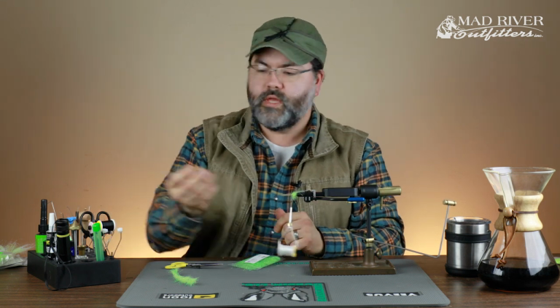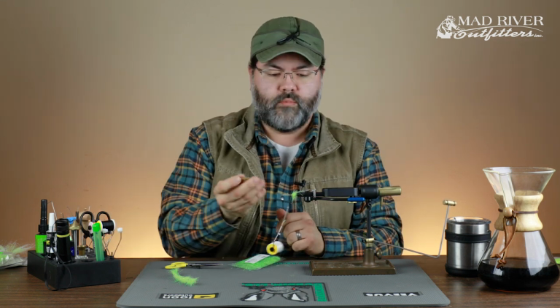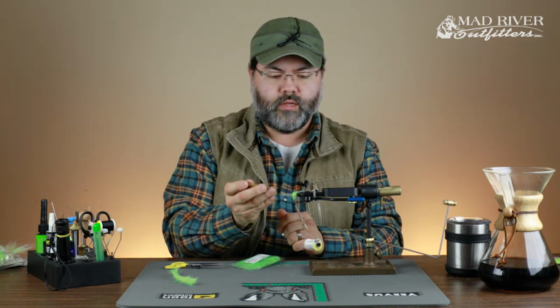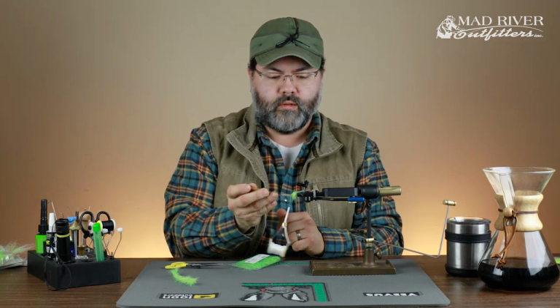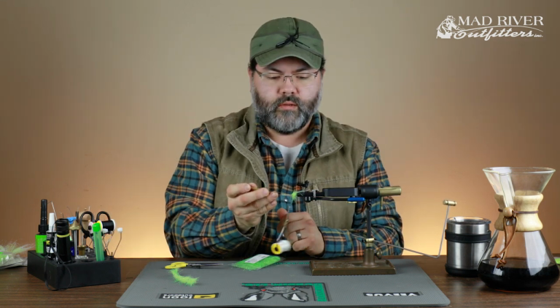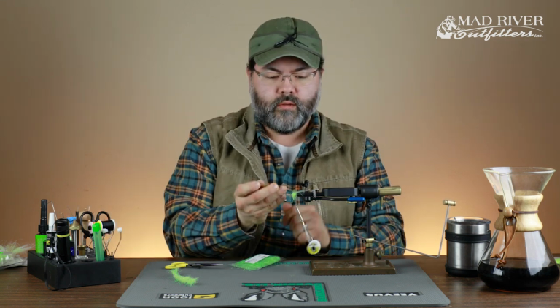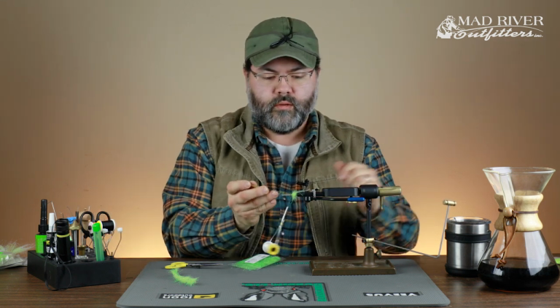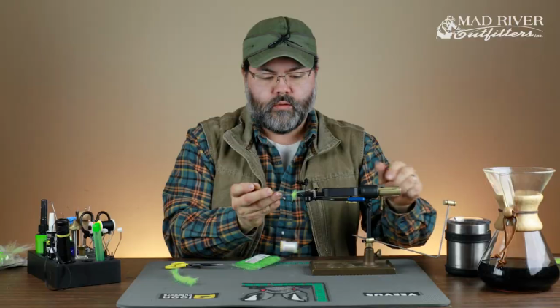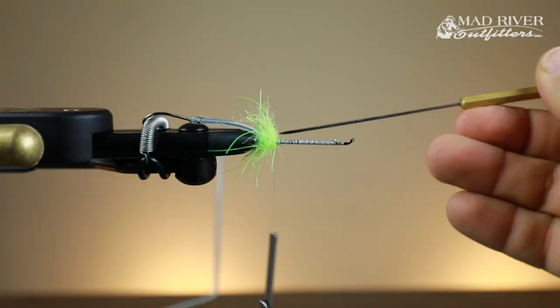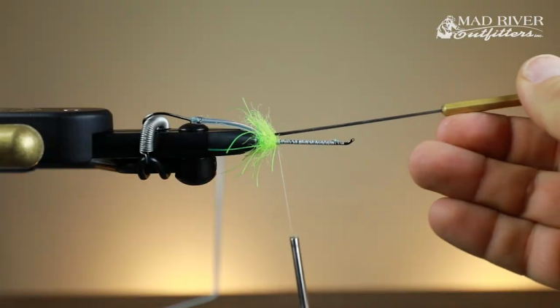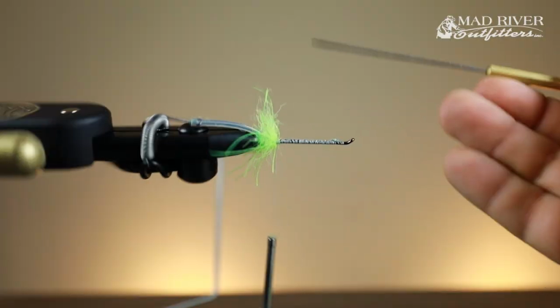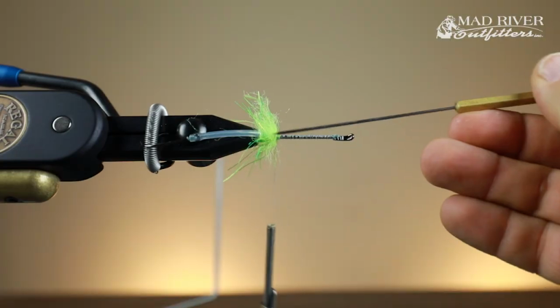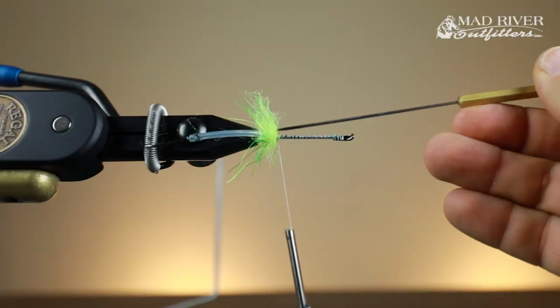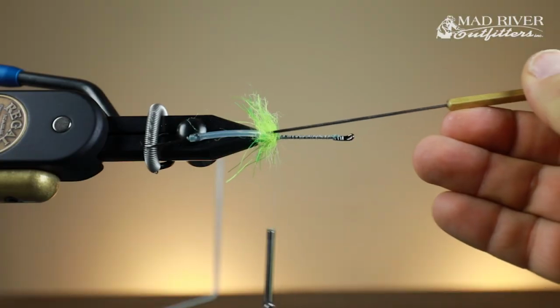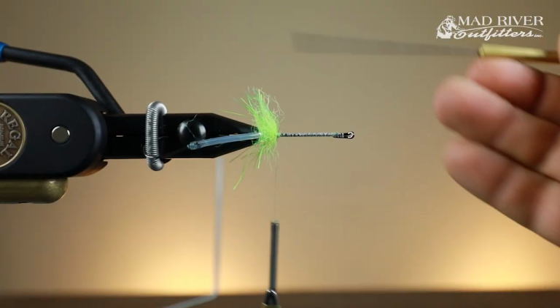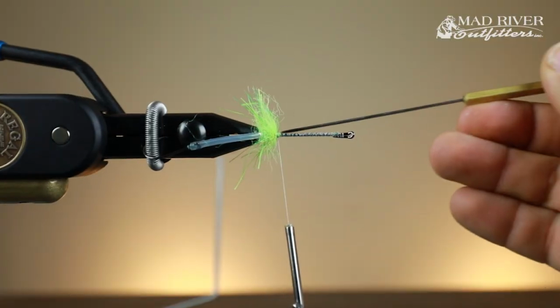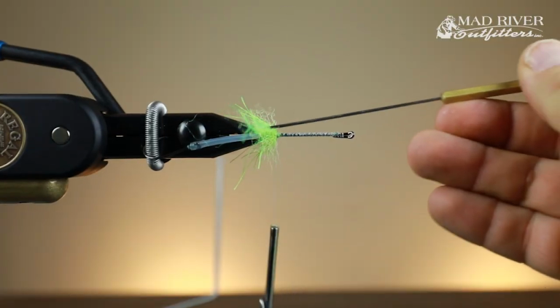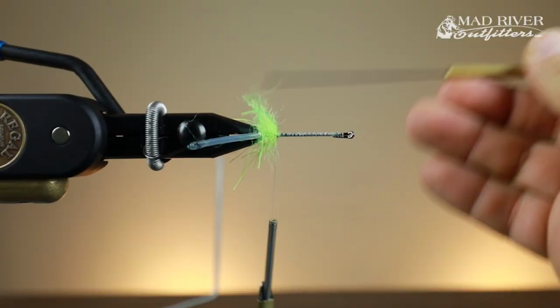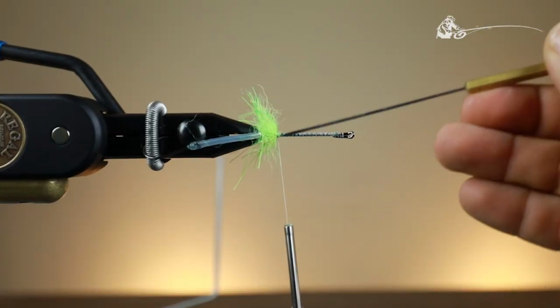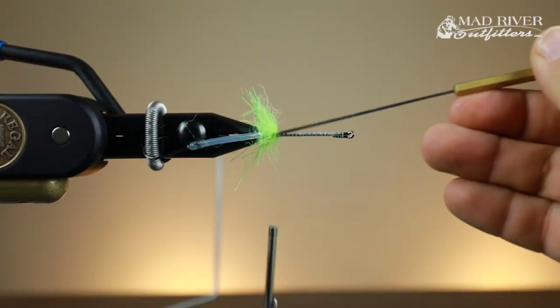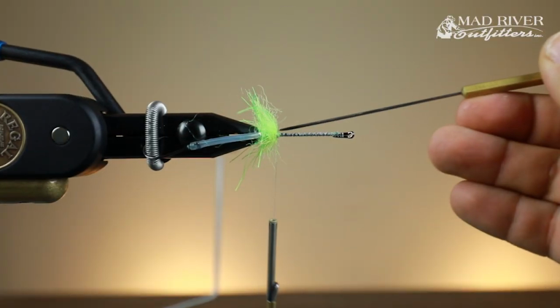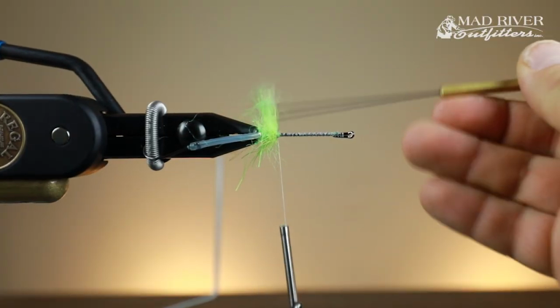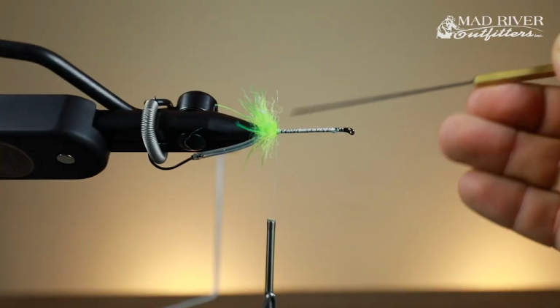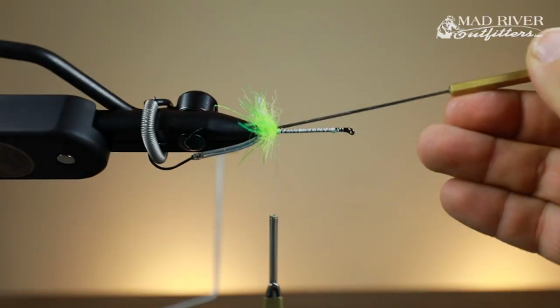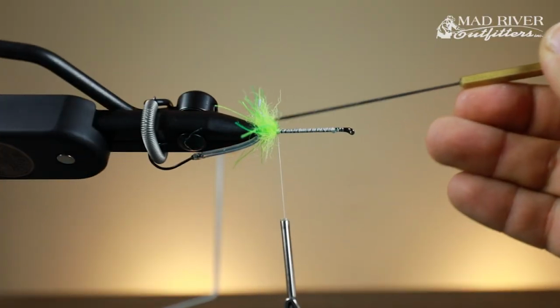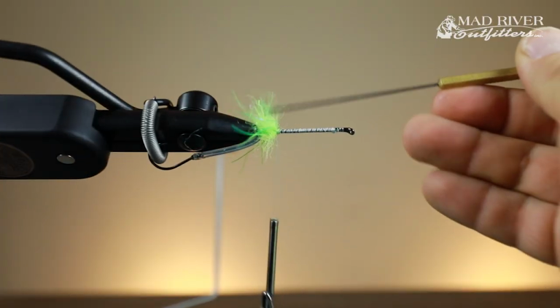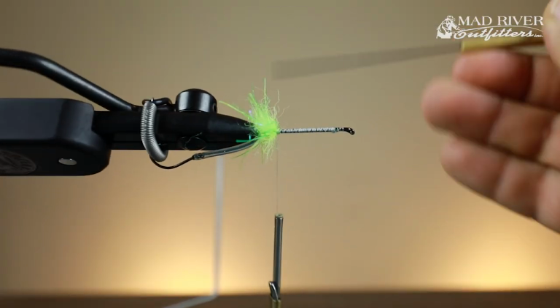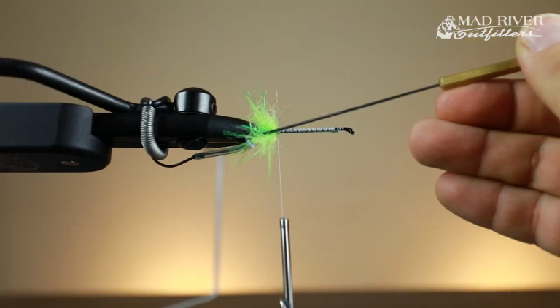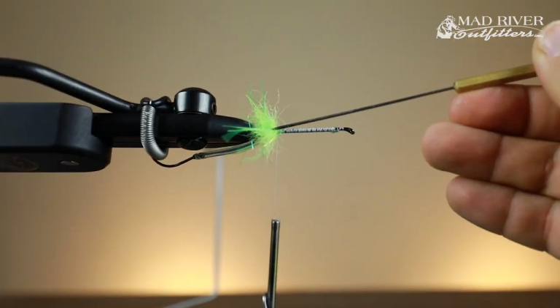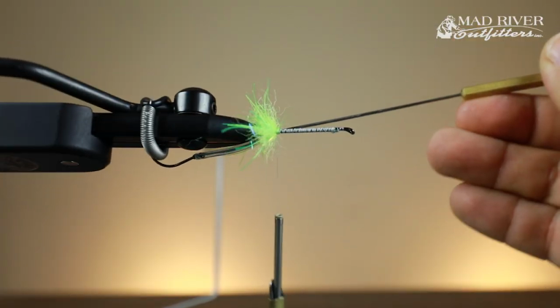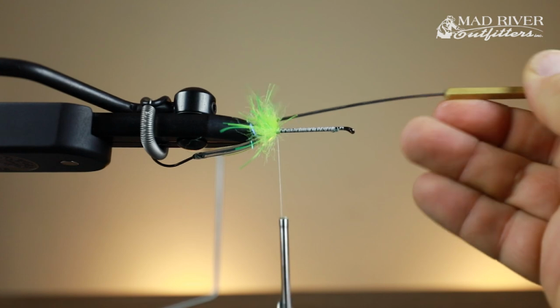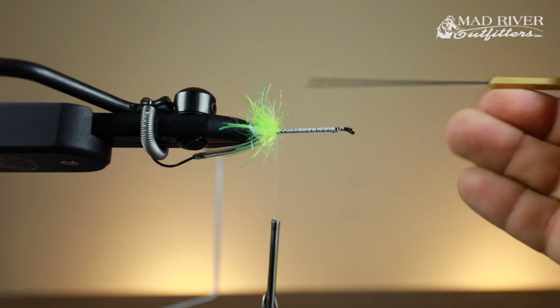I'm going to take my bodkin and pick this out. A little bit easier at this stage in the game to do that.